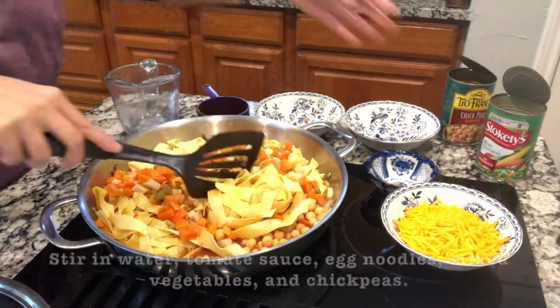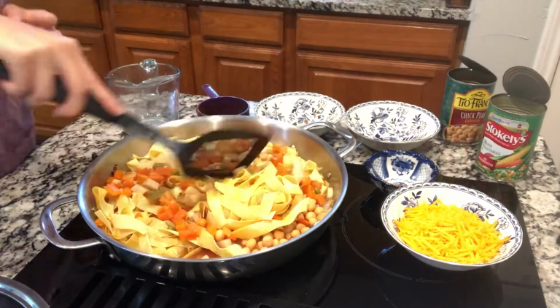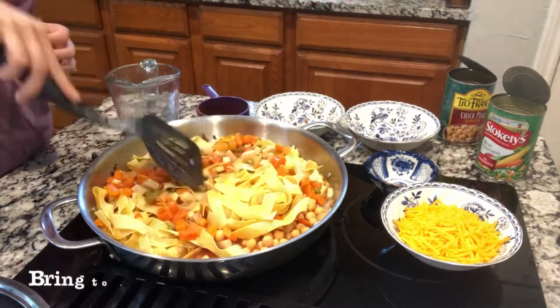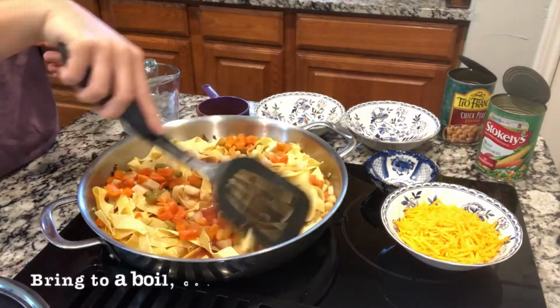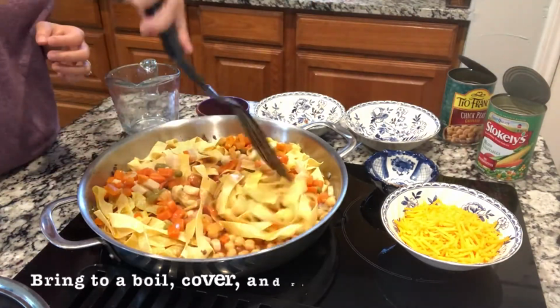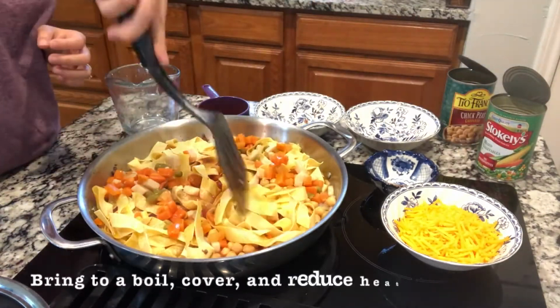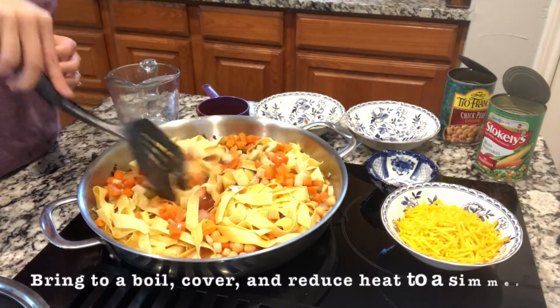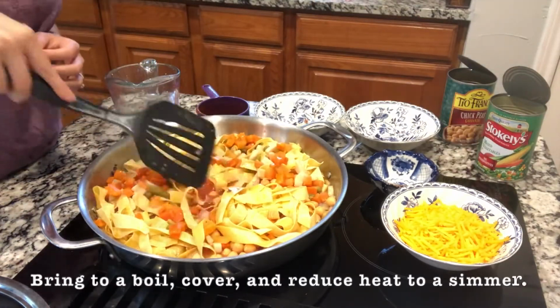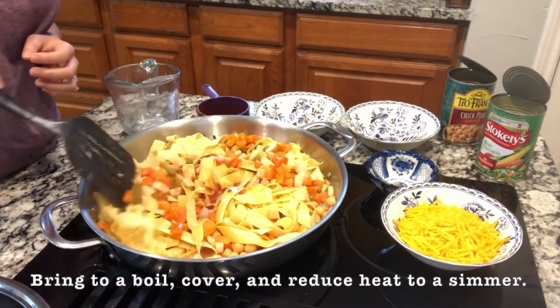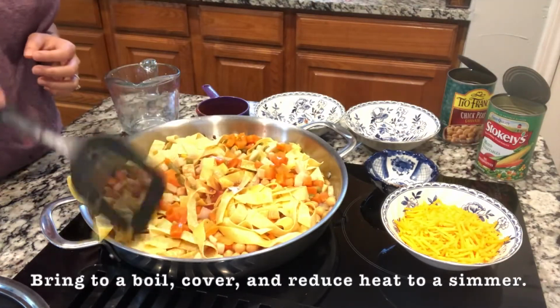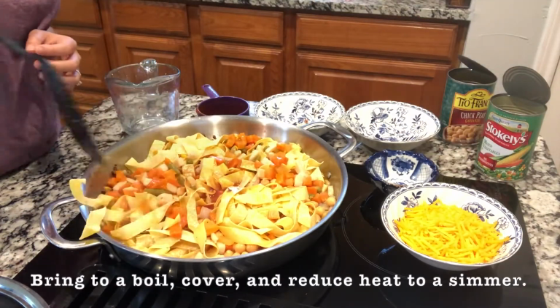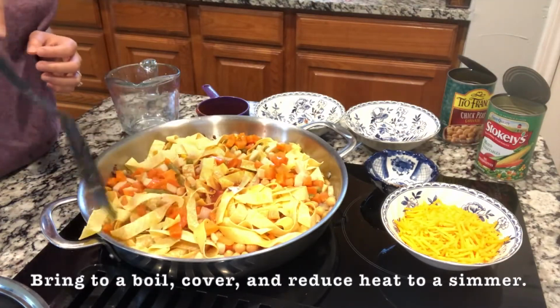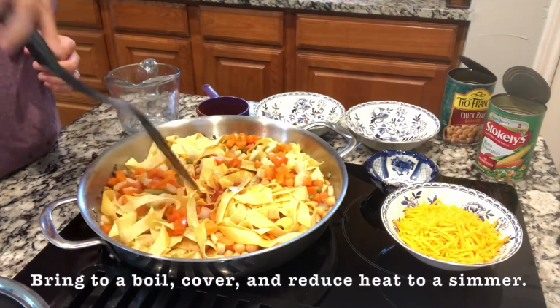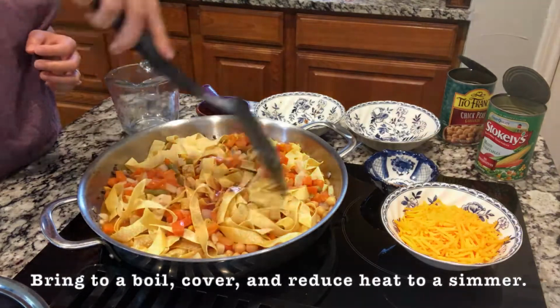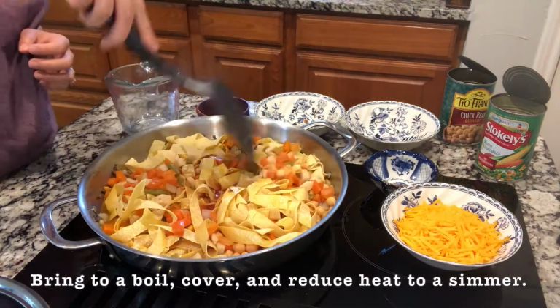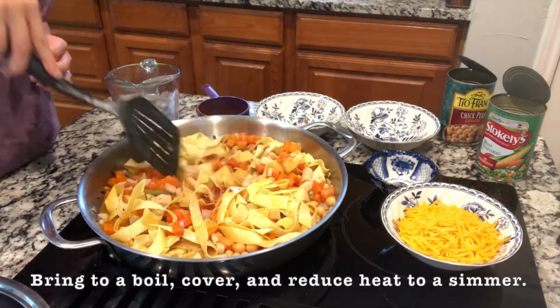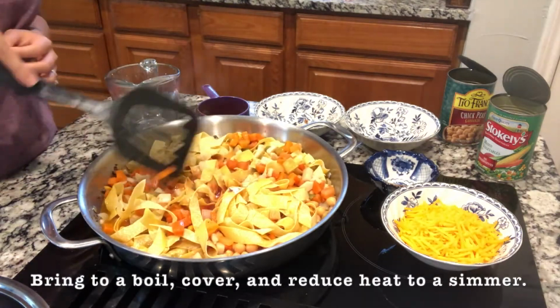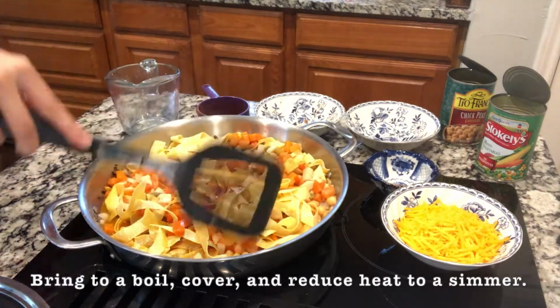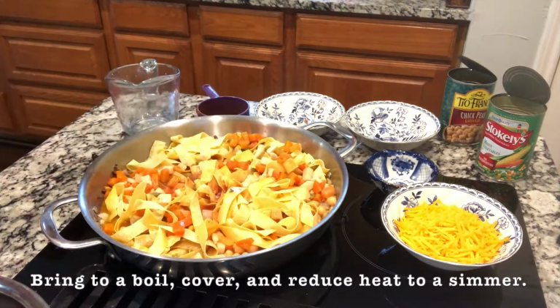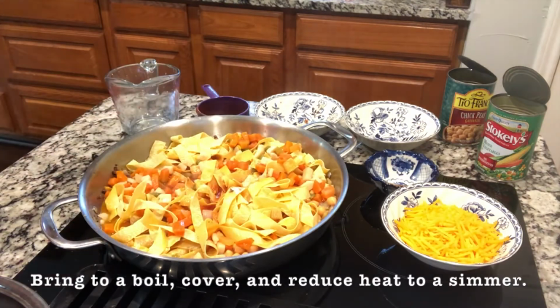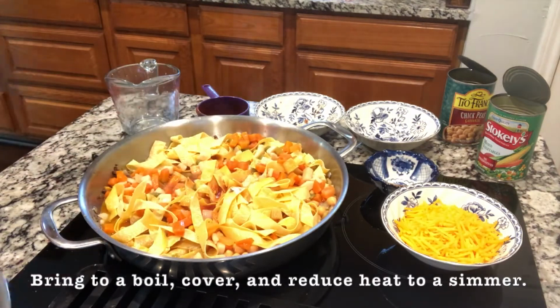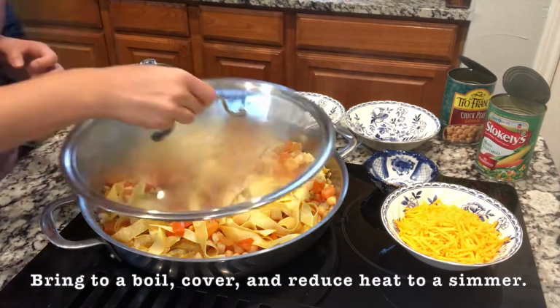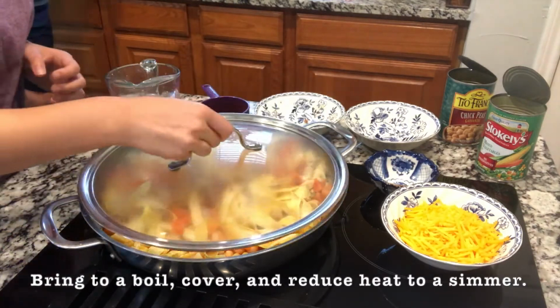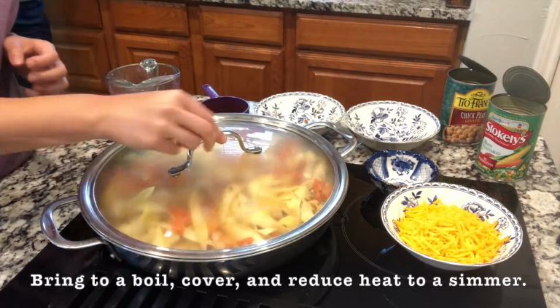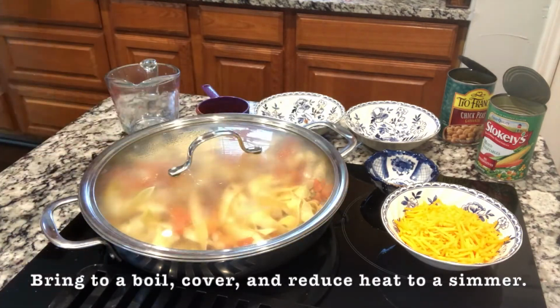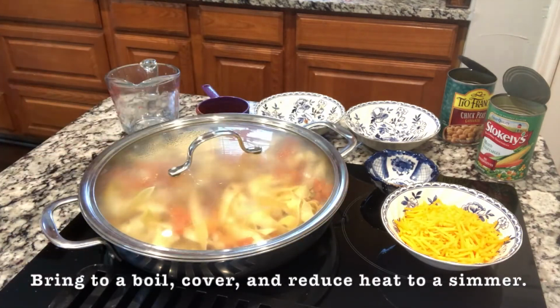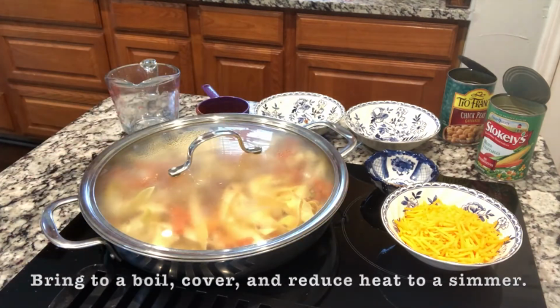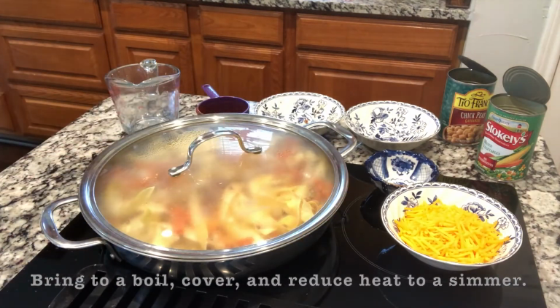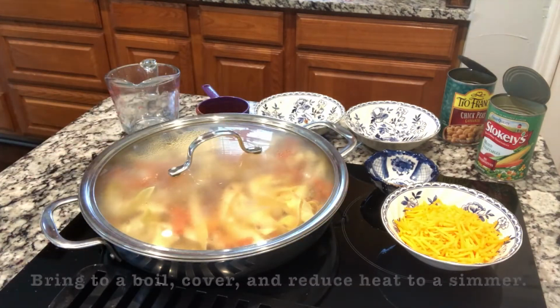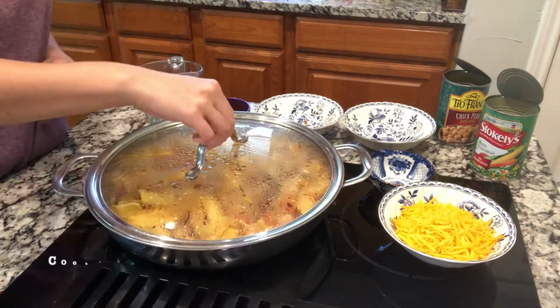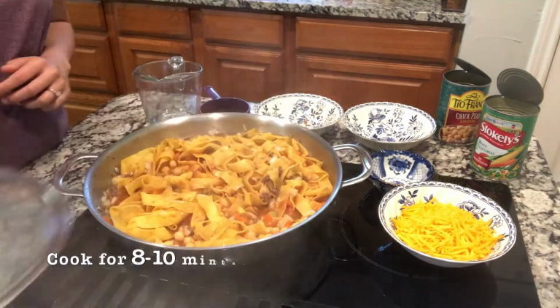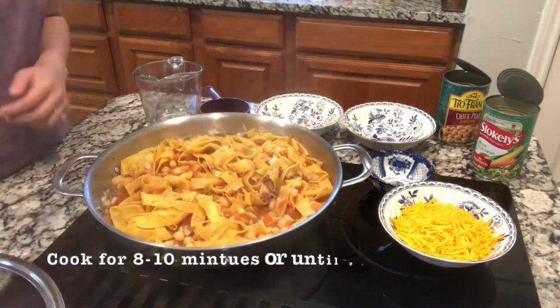Then we'll bring it to a boil, cover and reduce heat, and let it cook for about eight to ten minutes.